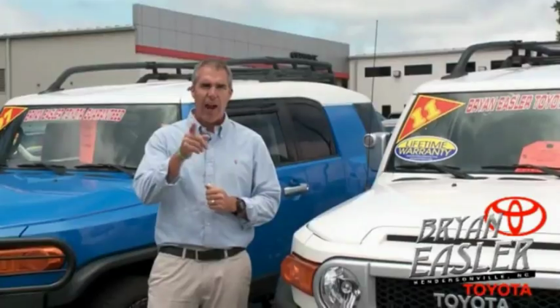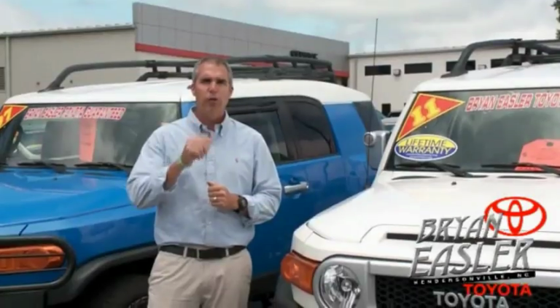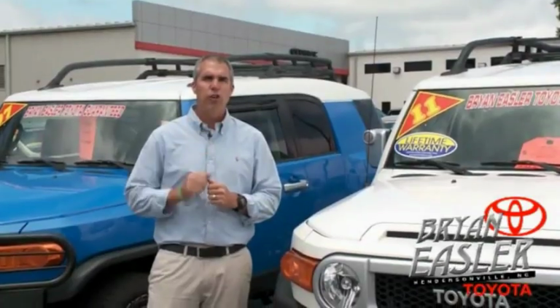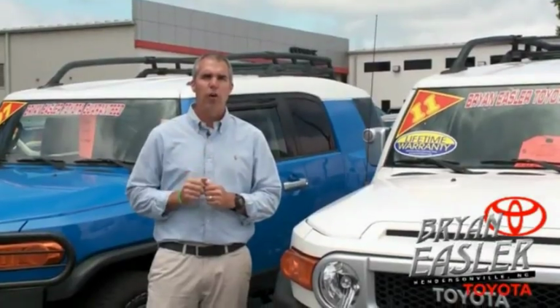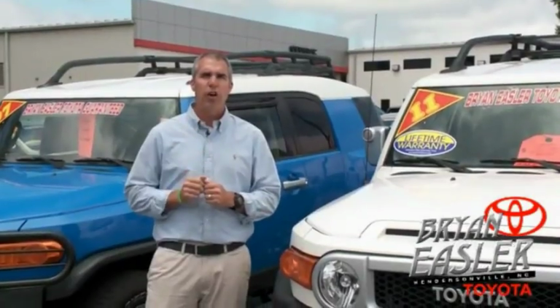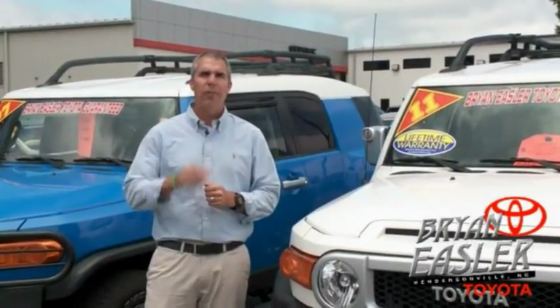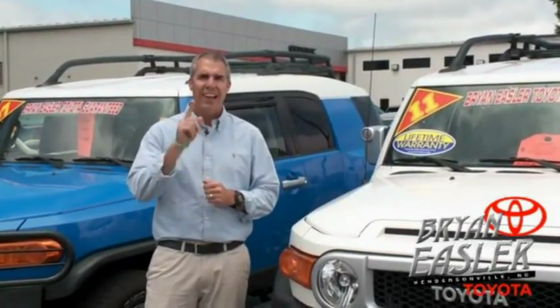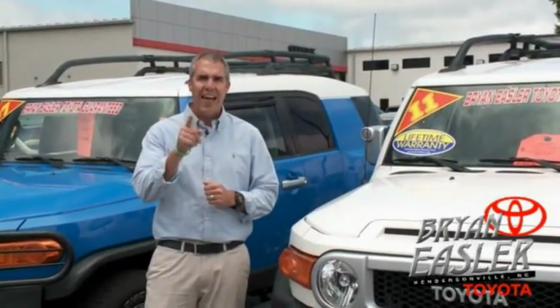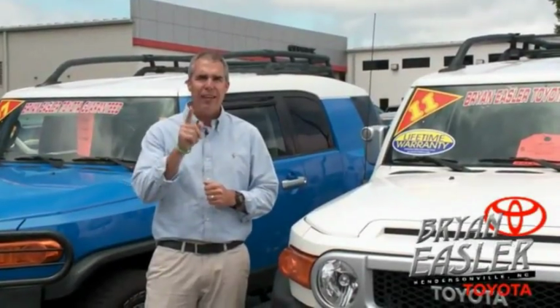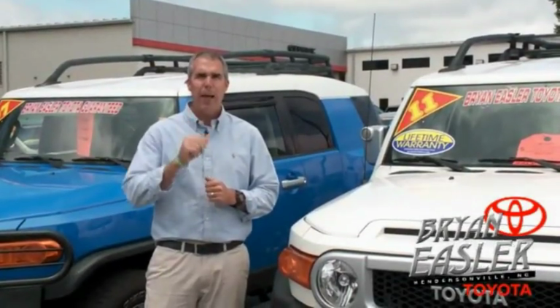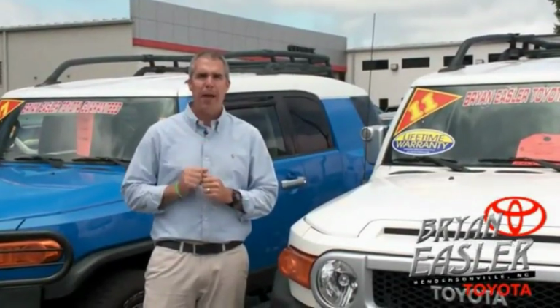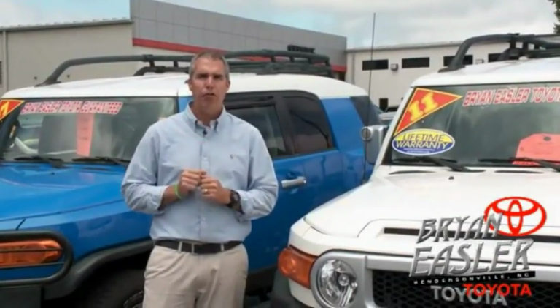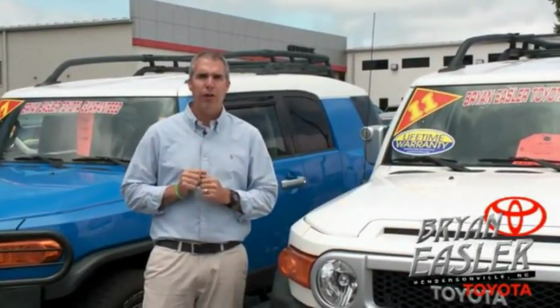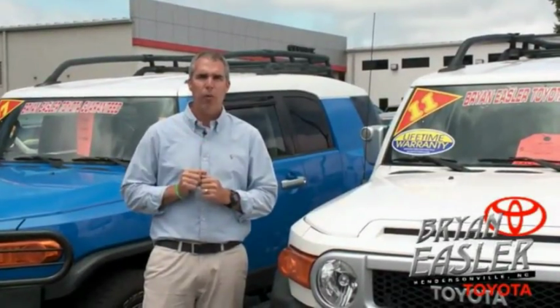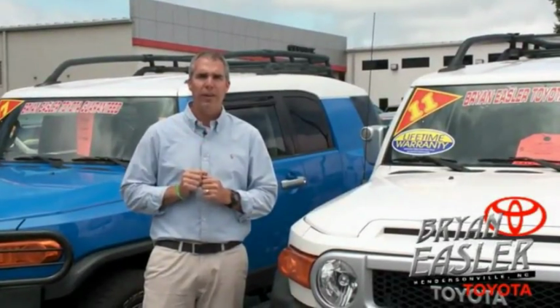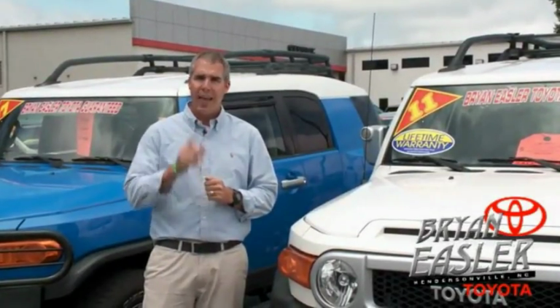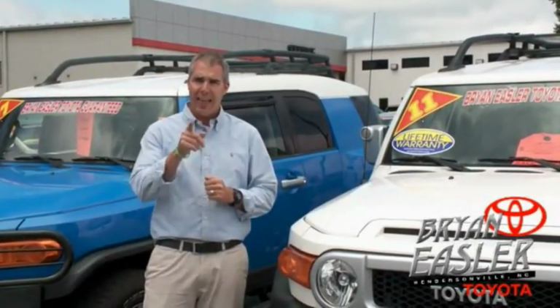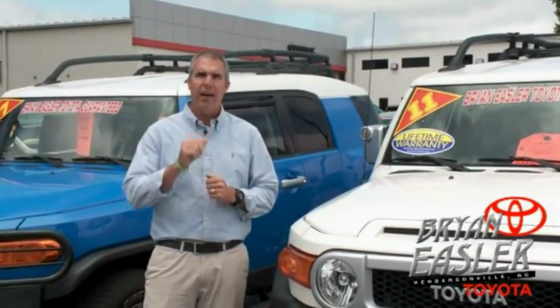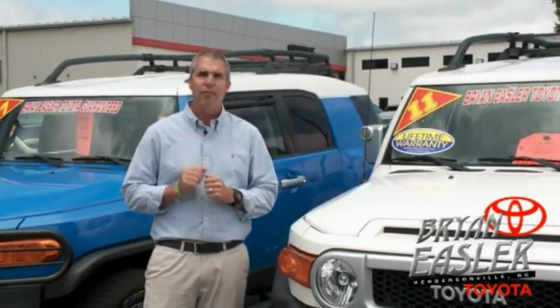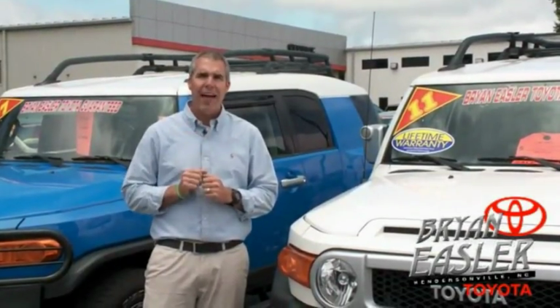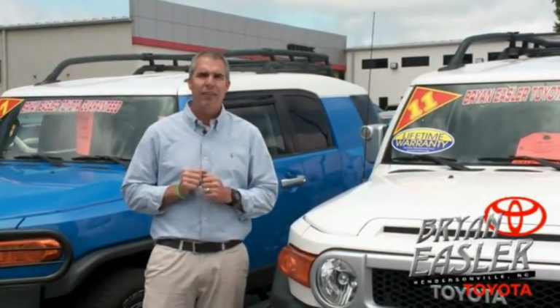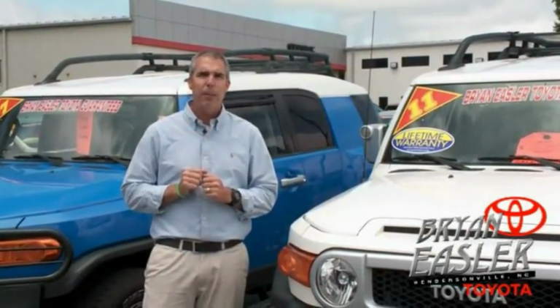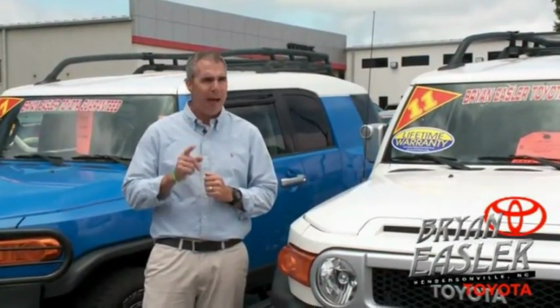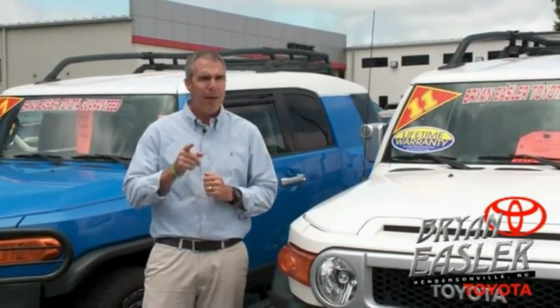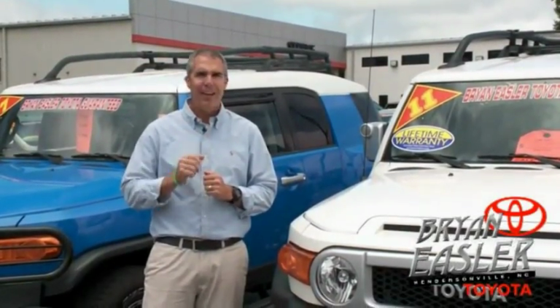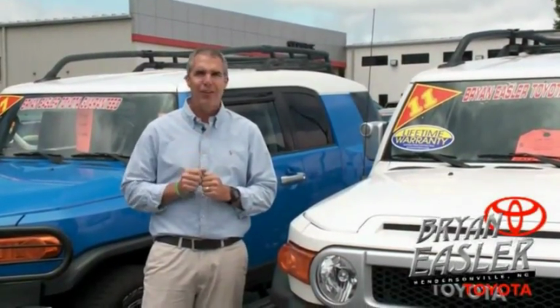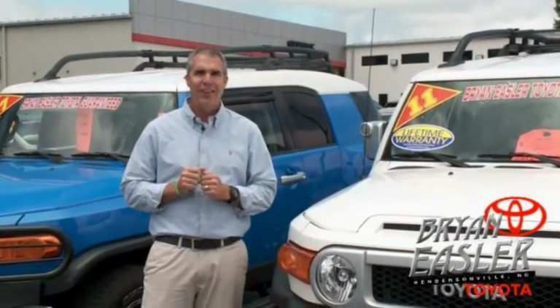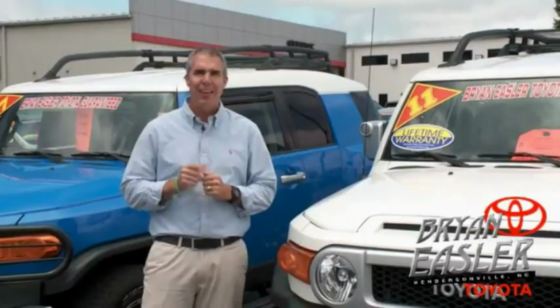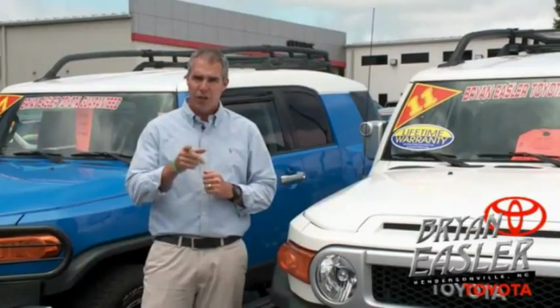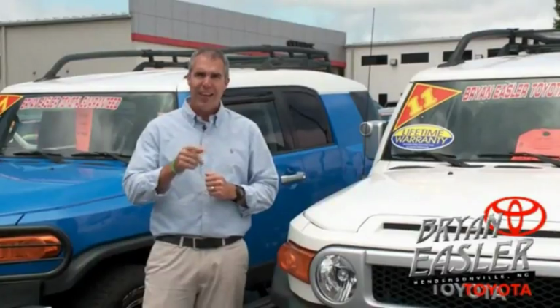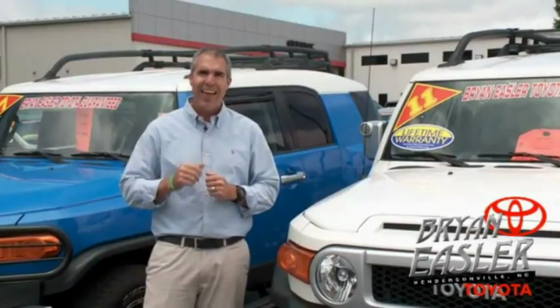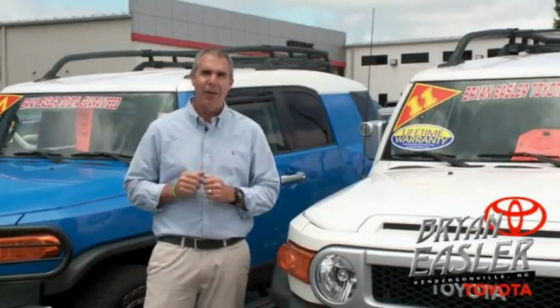Our used cars come with a lifetime powertrain warranty and a five-day buy-back guarantee. Check it out.